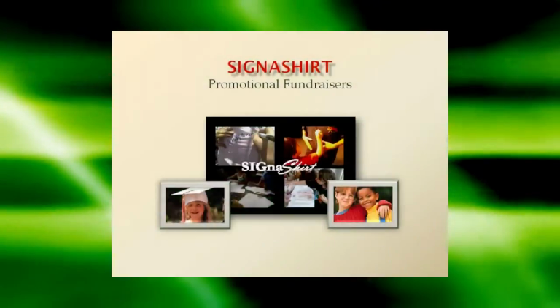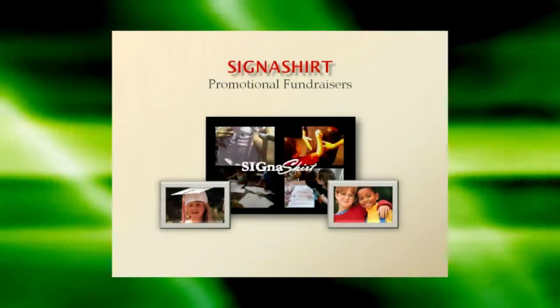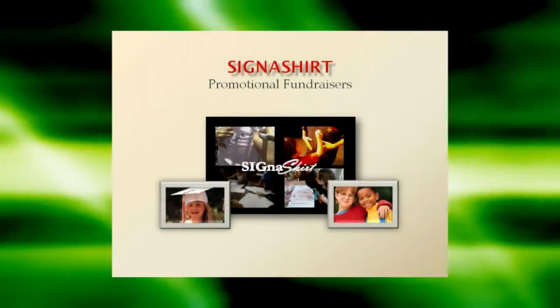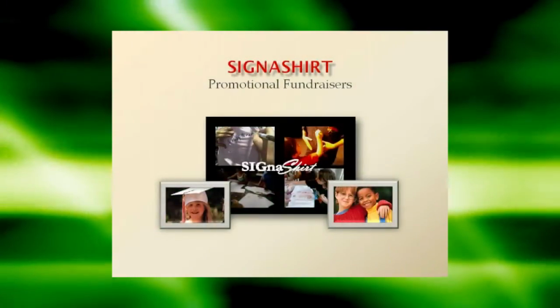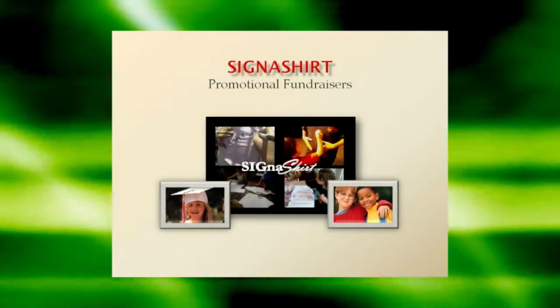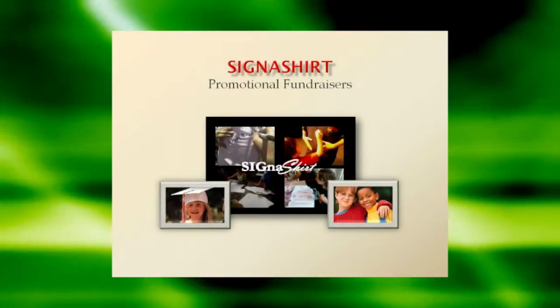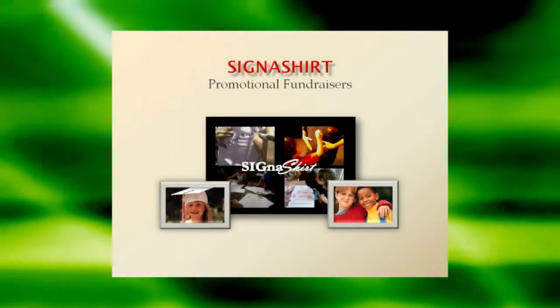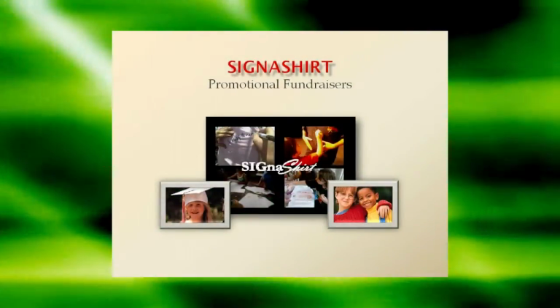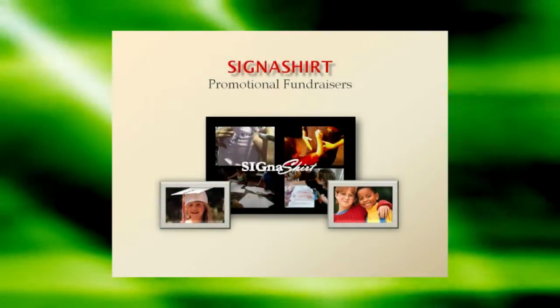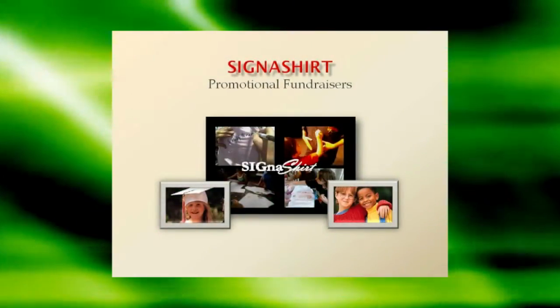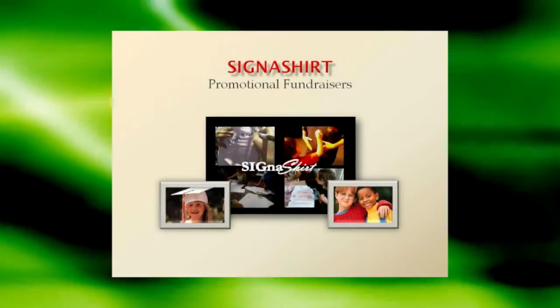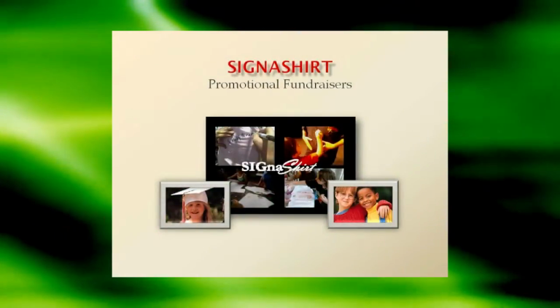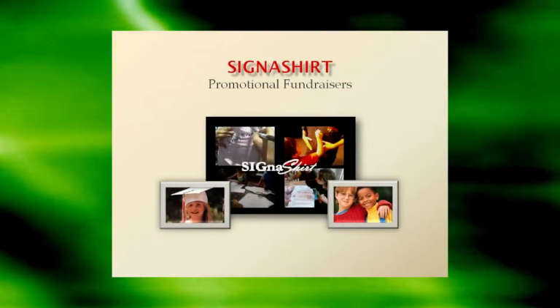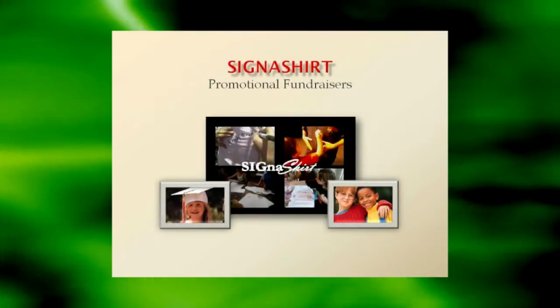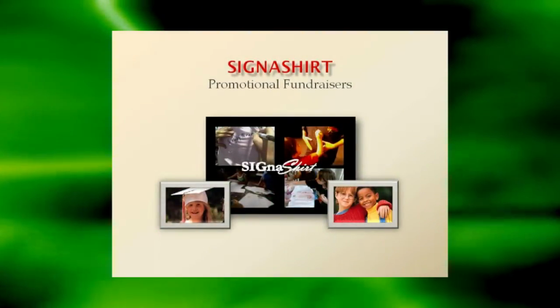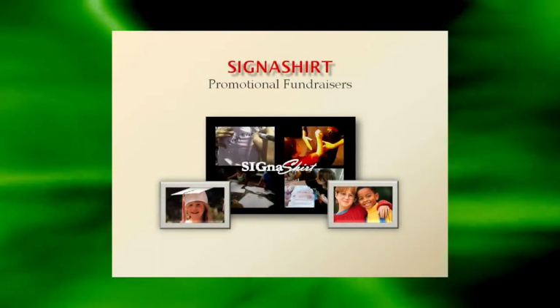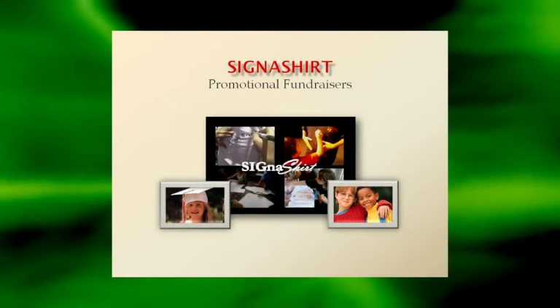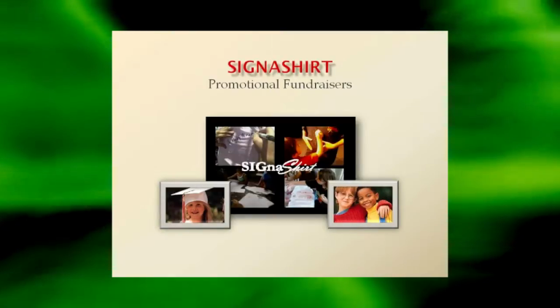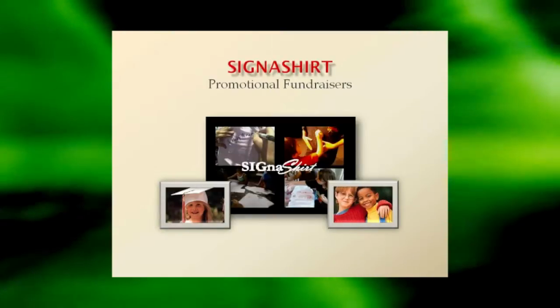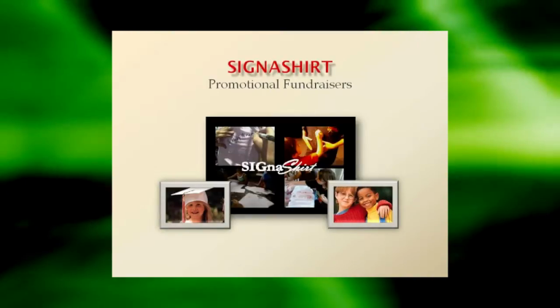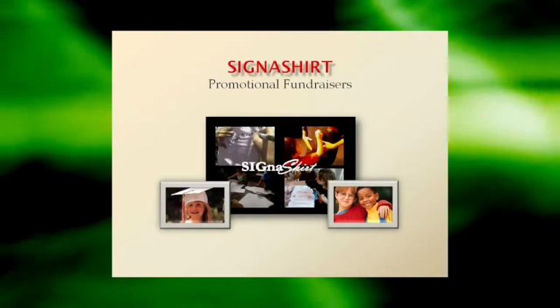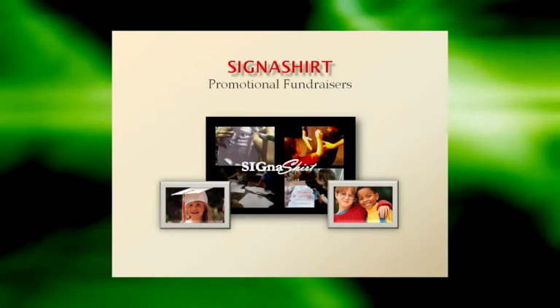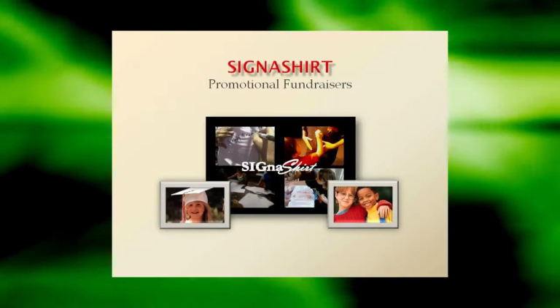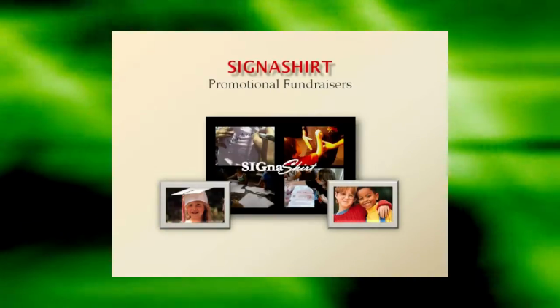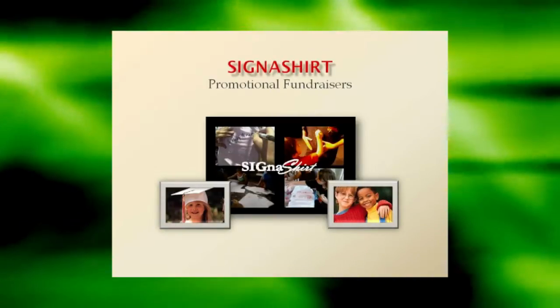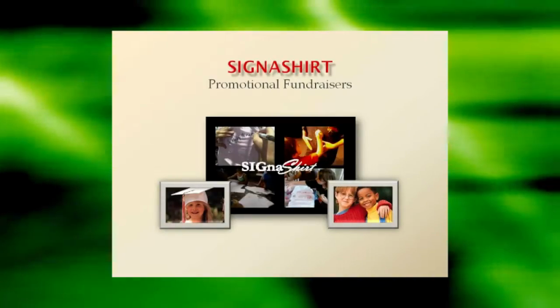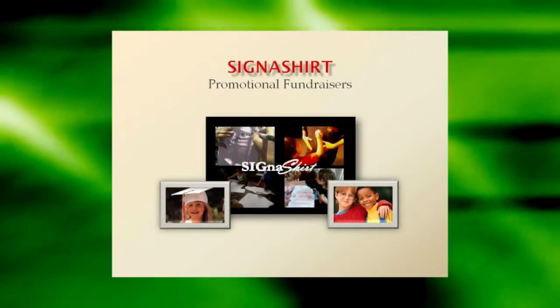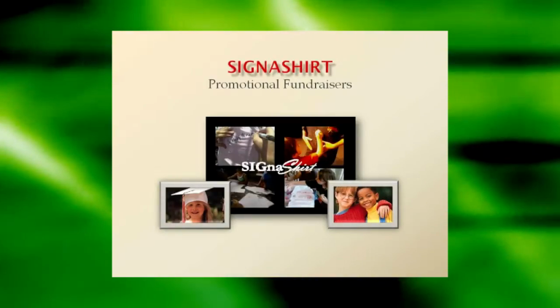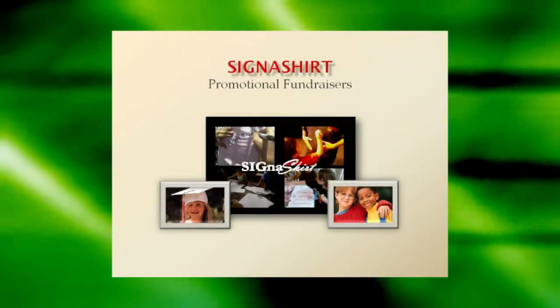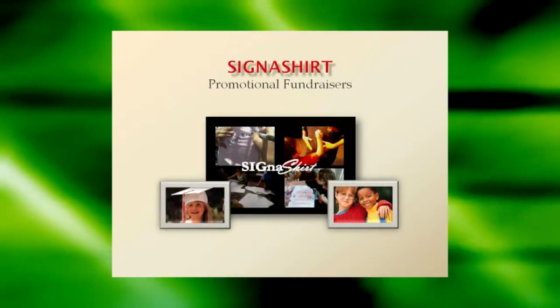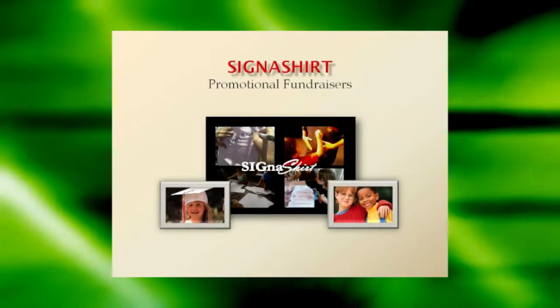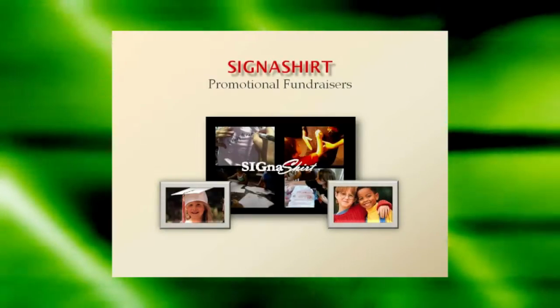Signet Shirt Promotional Fundraisers are perfect for family and school reunions, graduations, and events of all kinds.